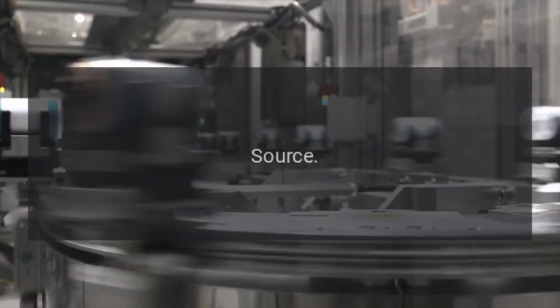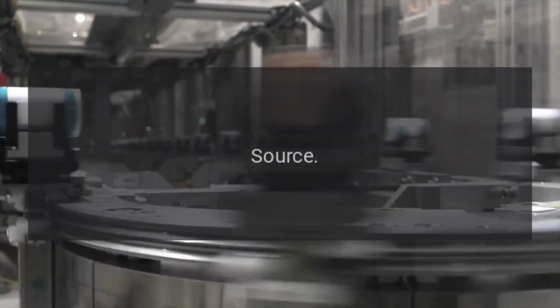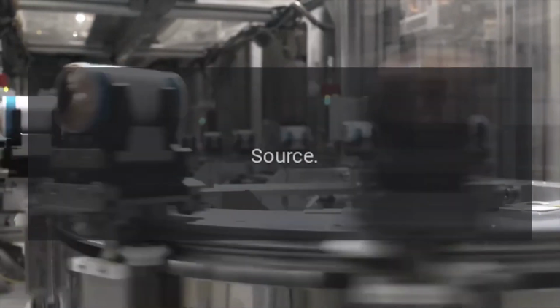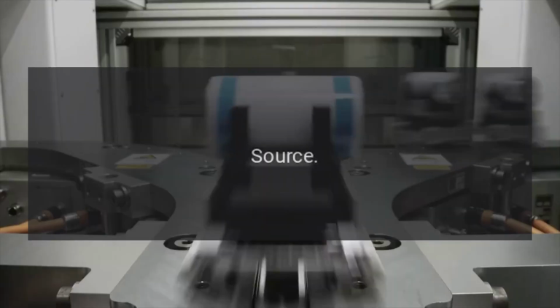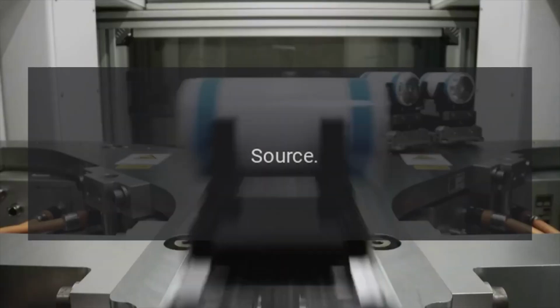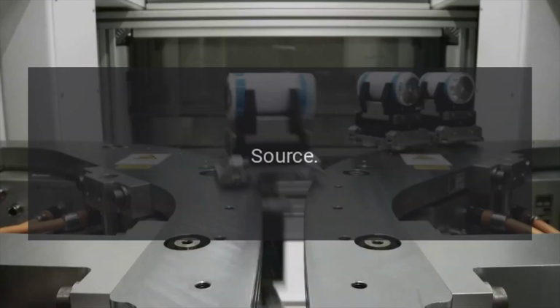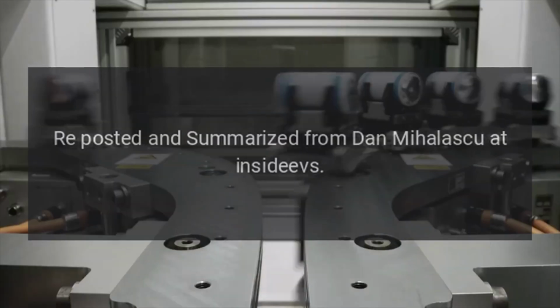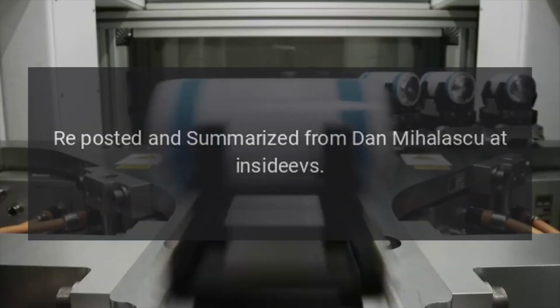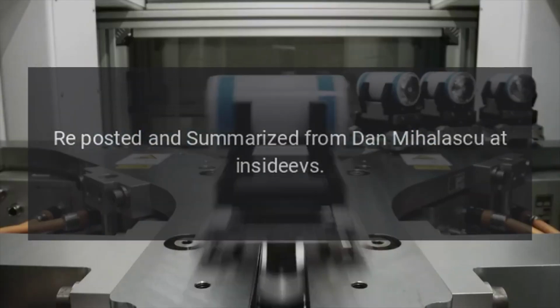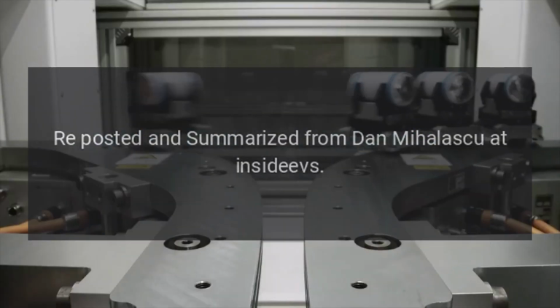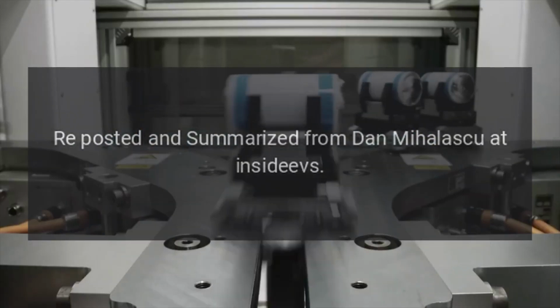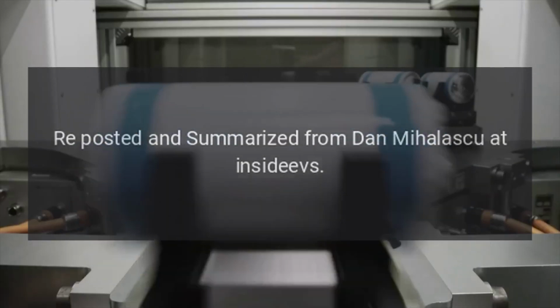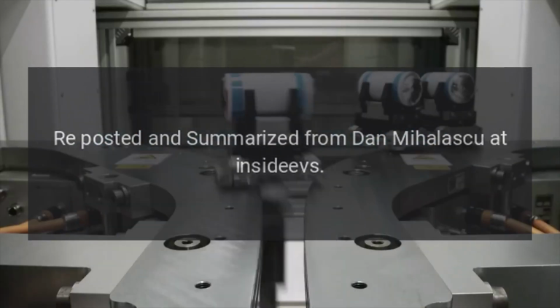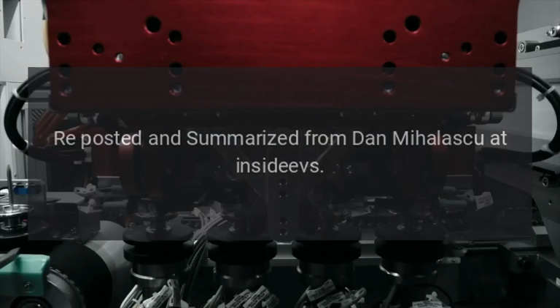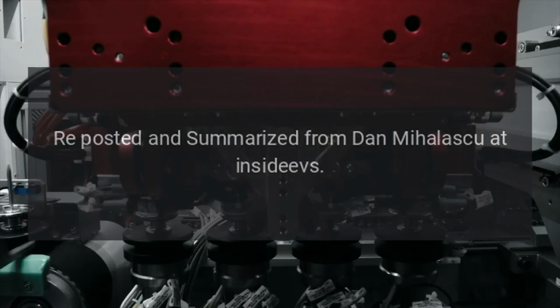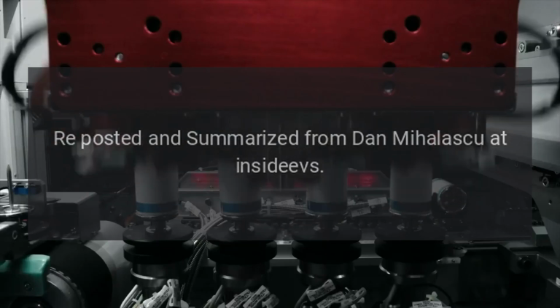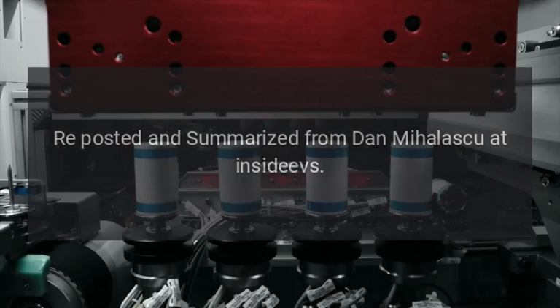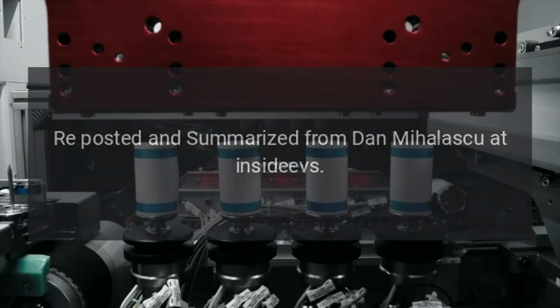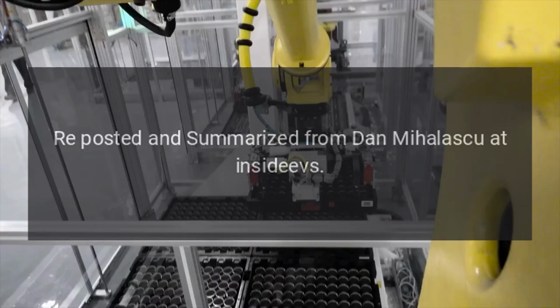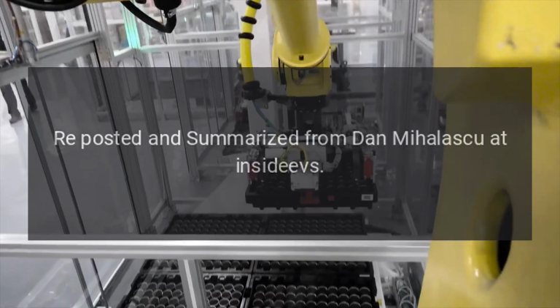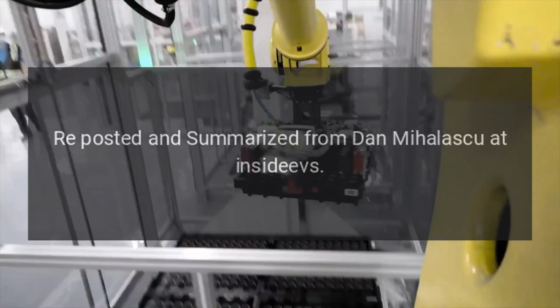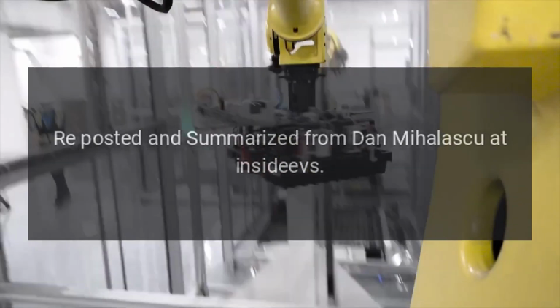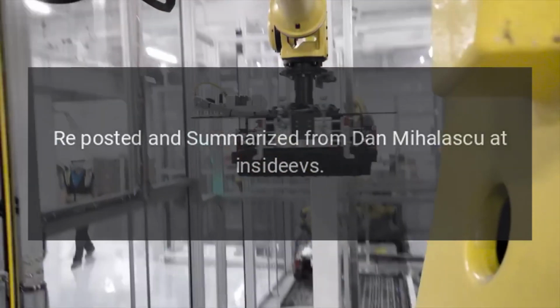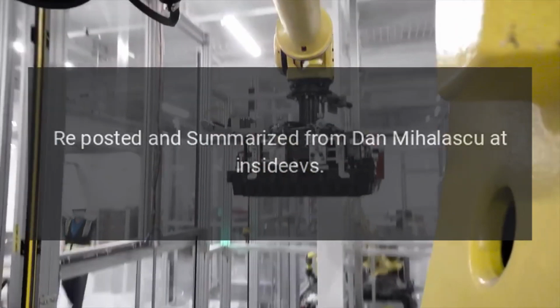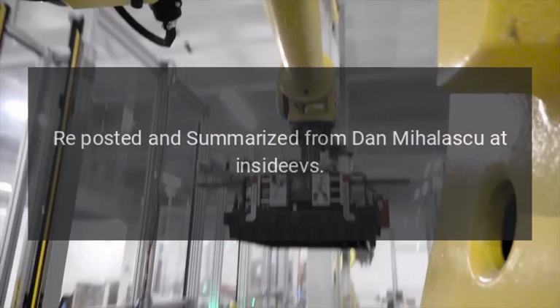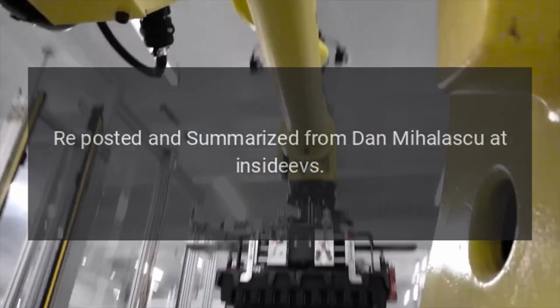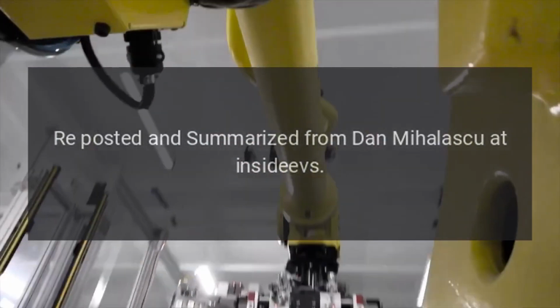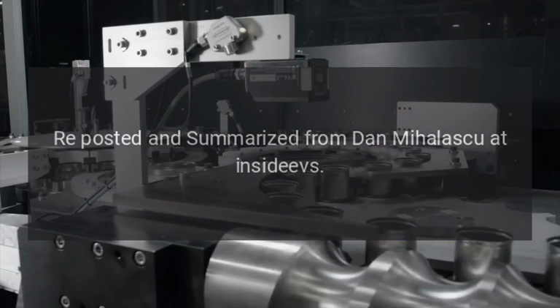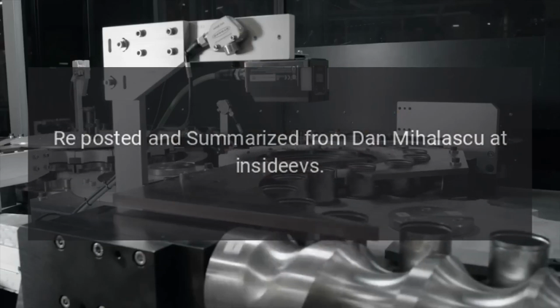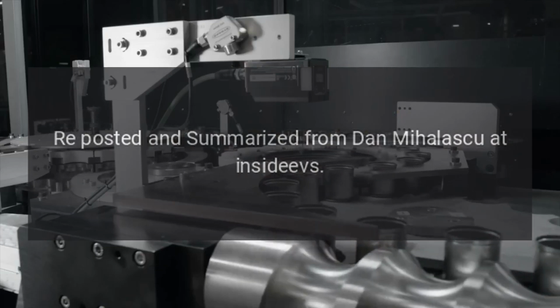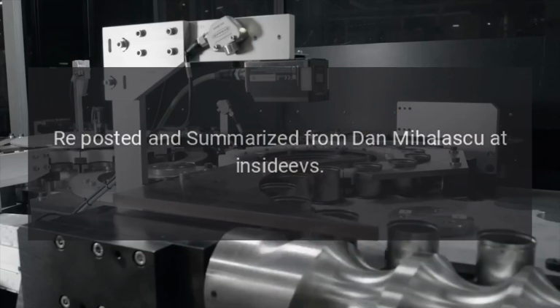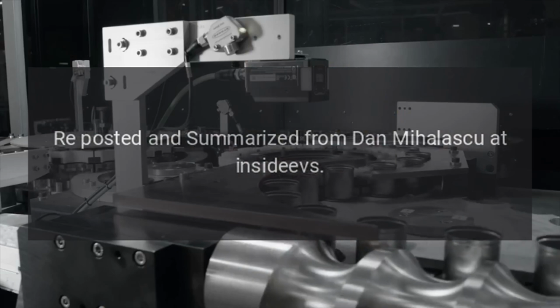Source: reposted and summarized from Dan Mihalasku at InsideEVs.